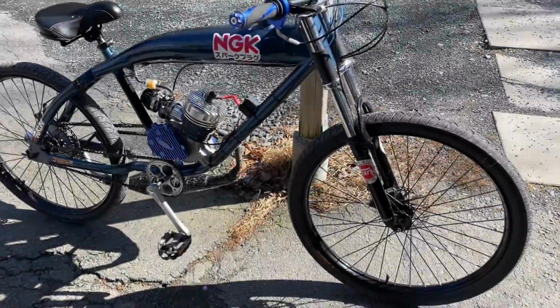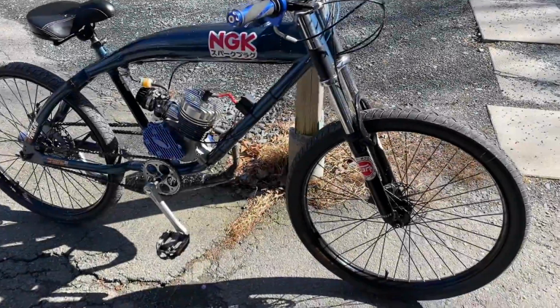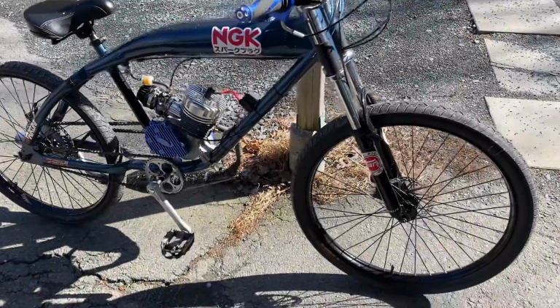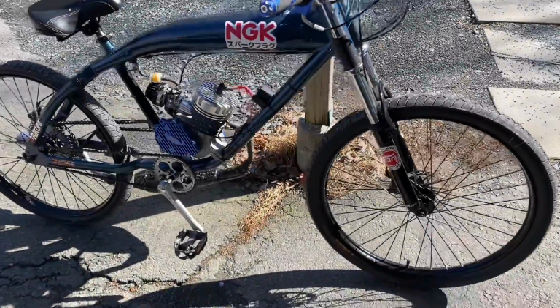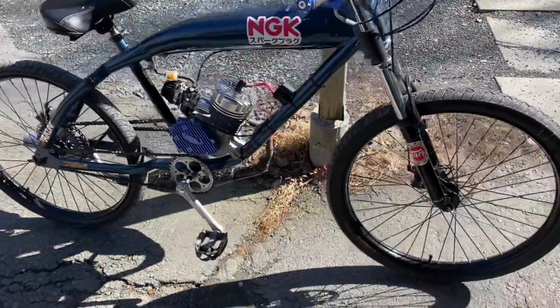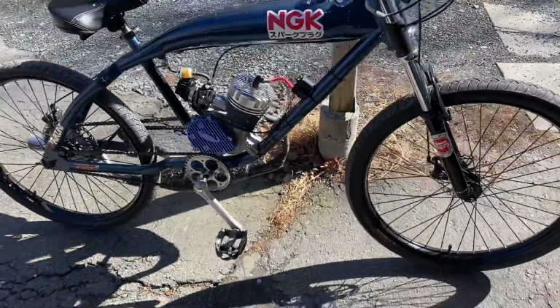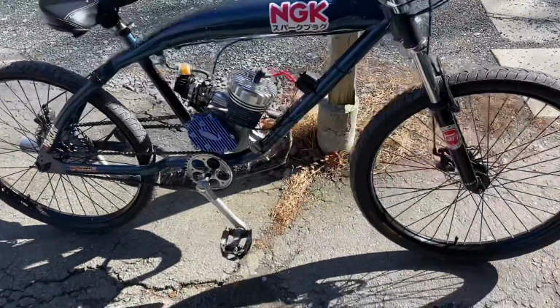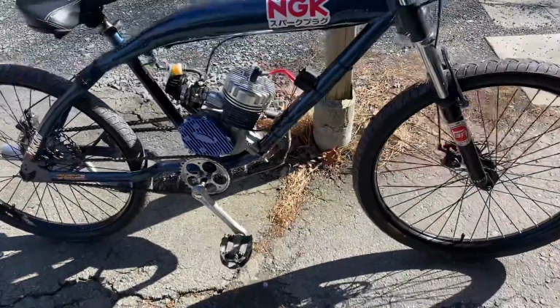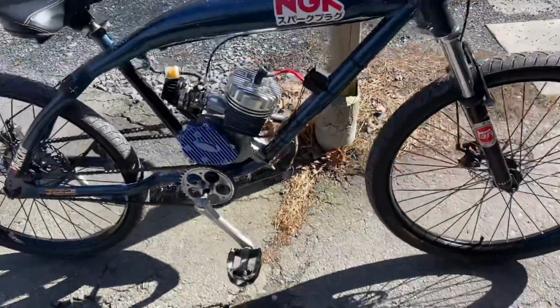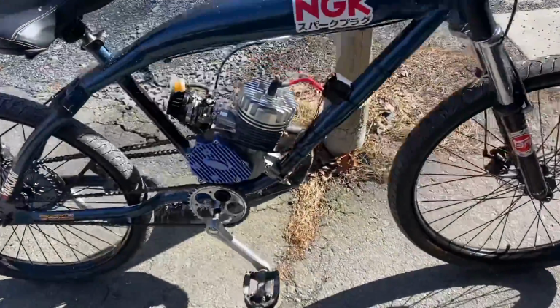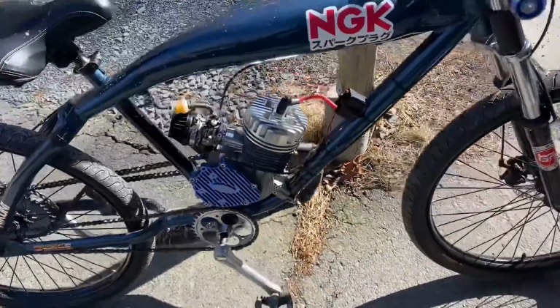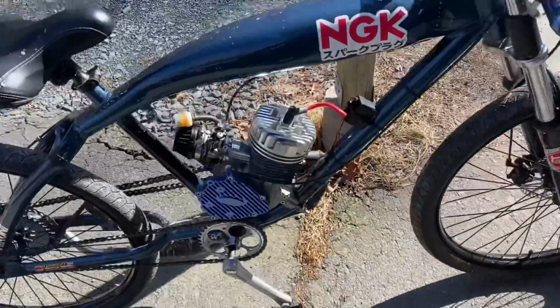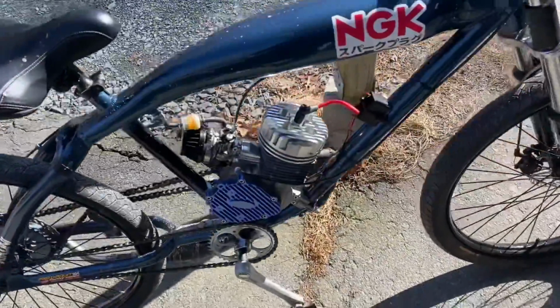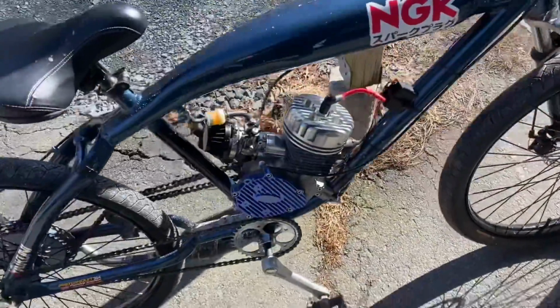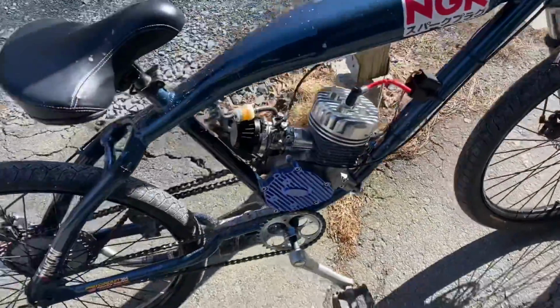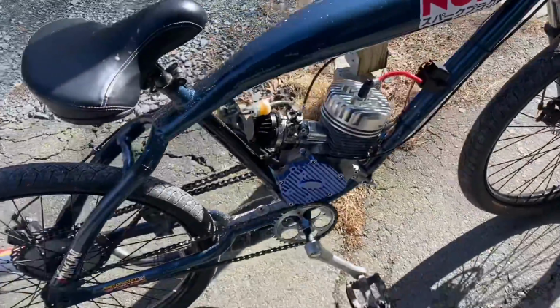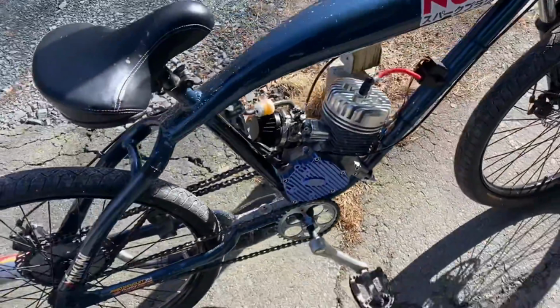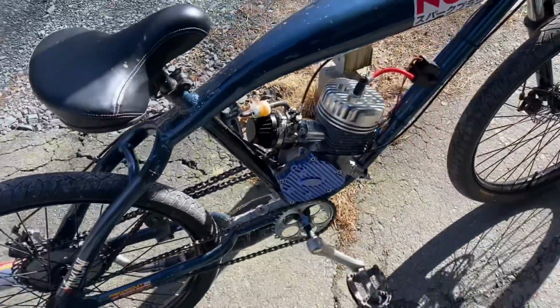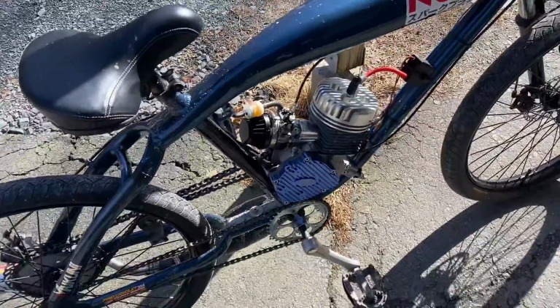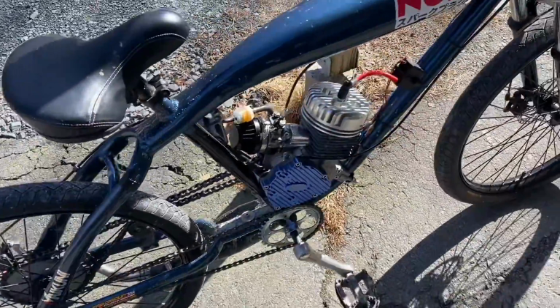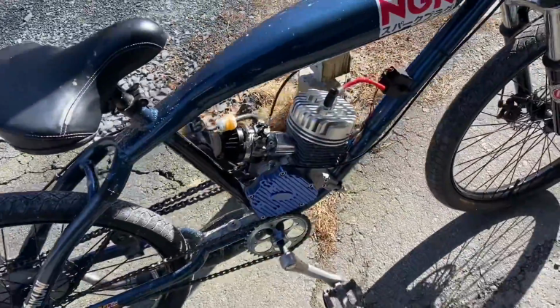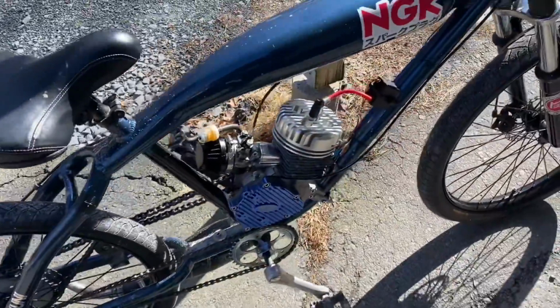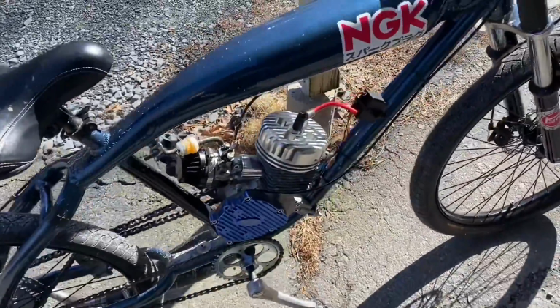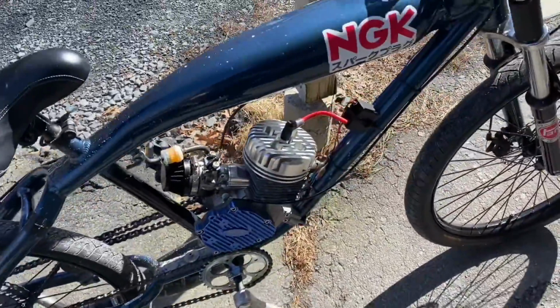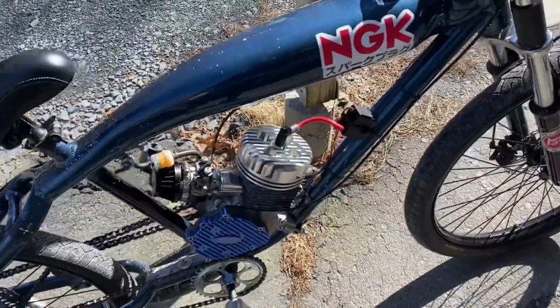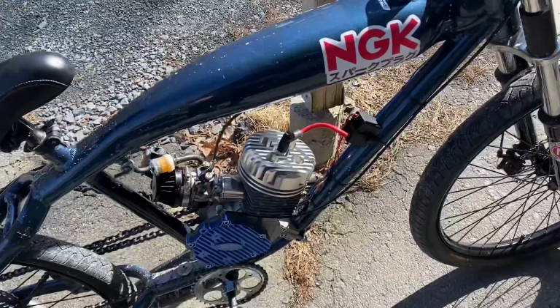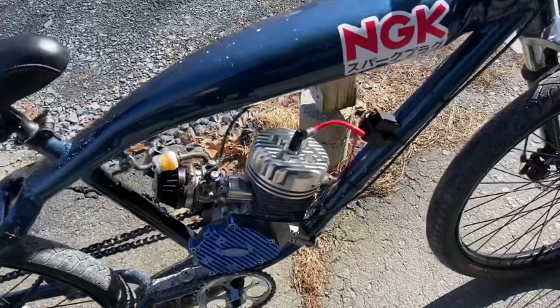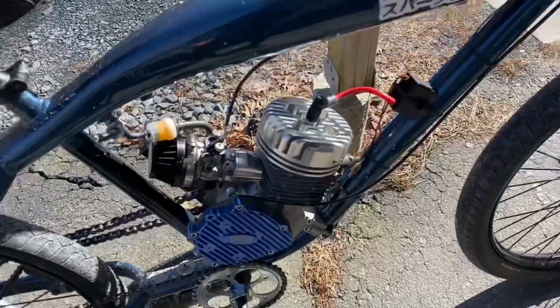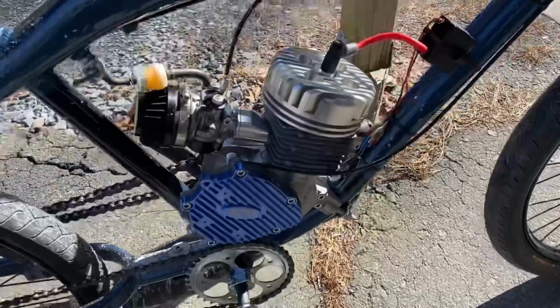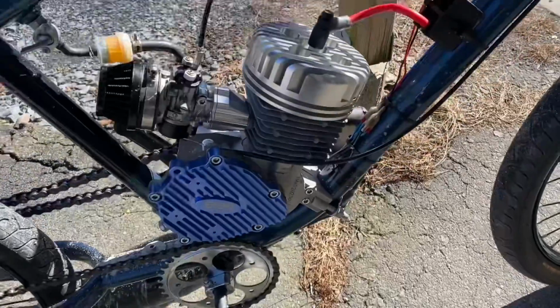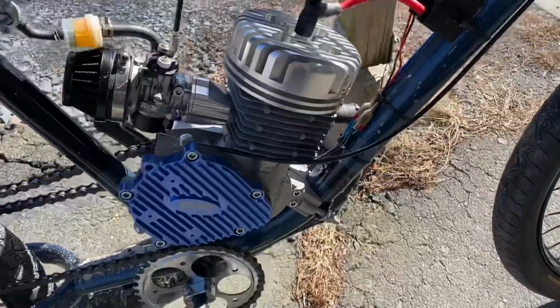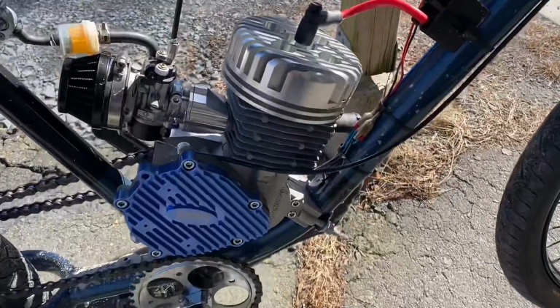Today I'm going to be walking through the process on how to adjust ignition timing on one of these little two-strokes.